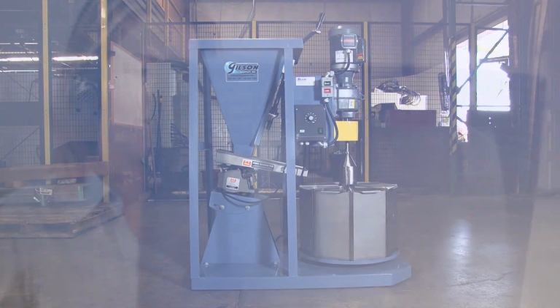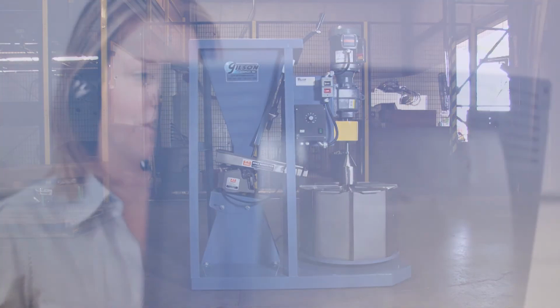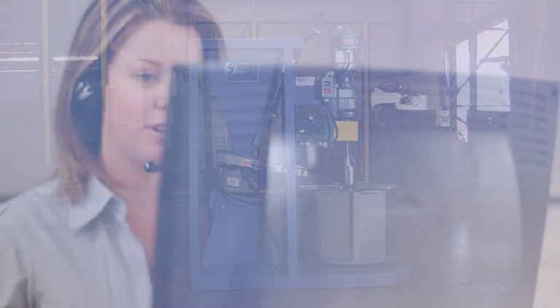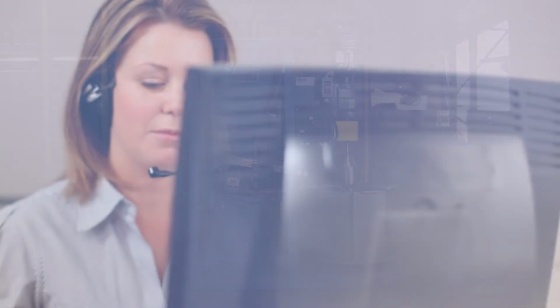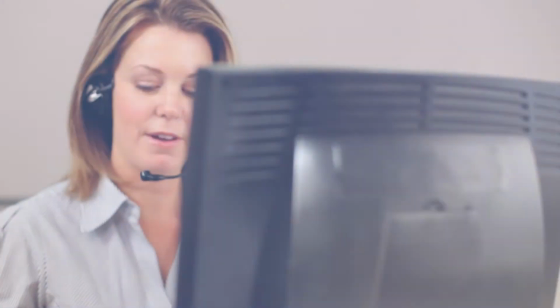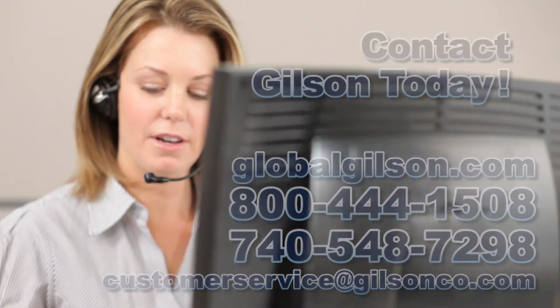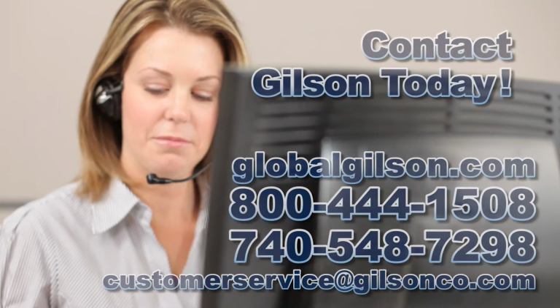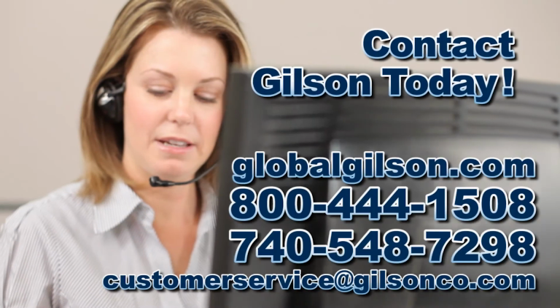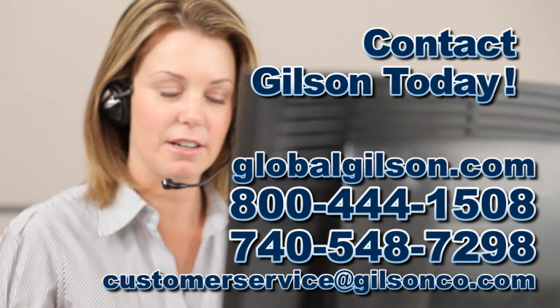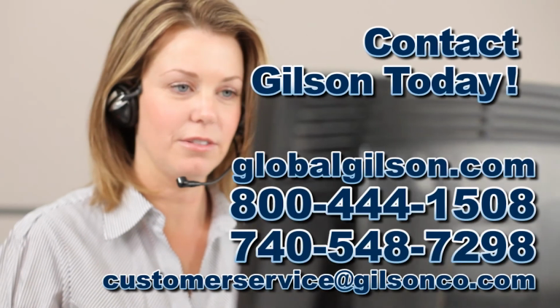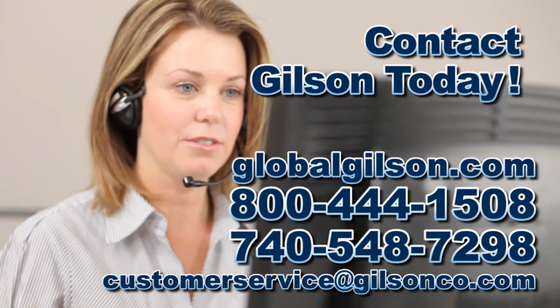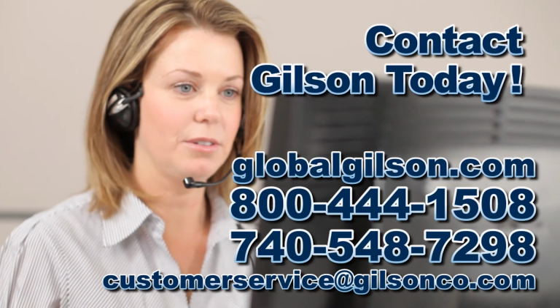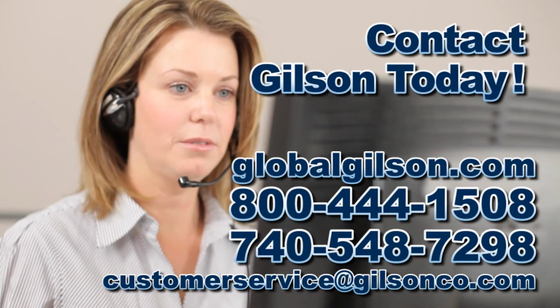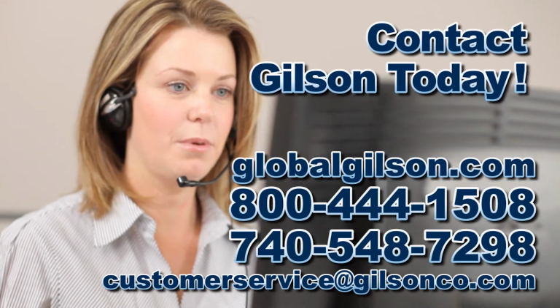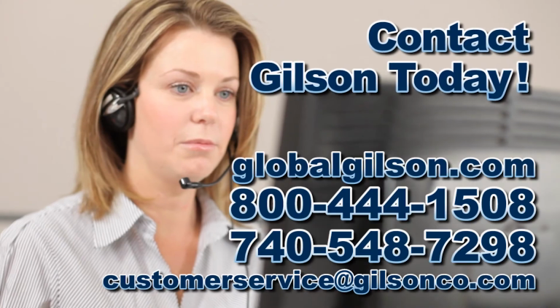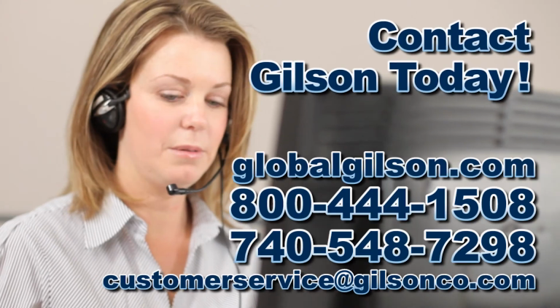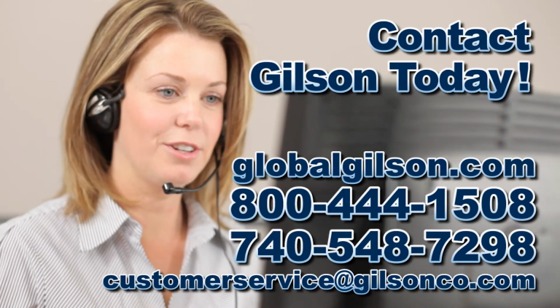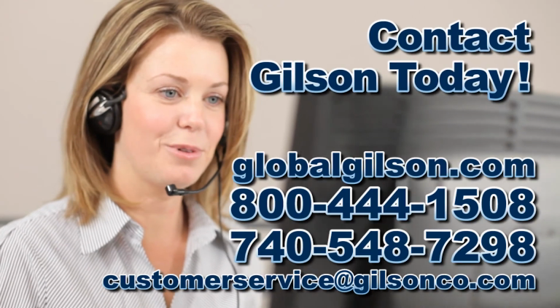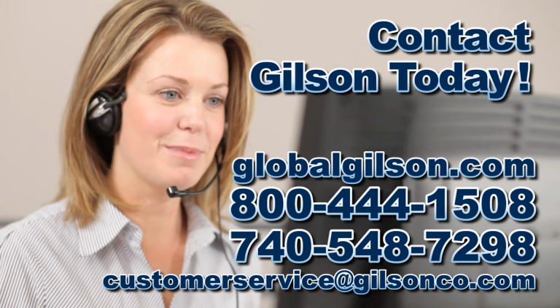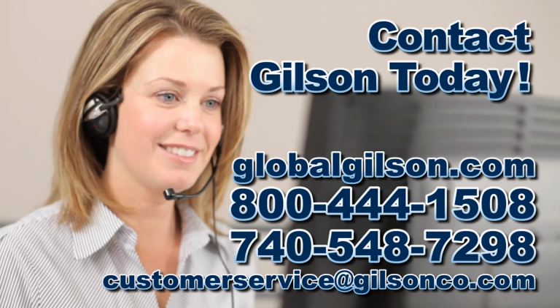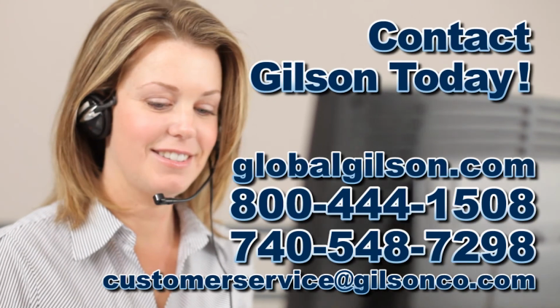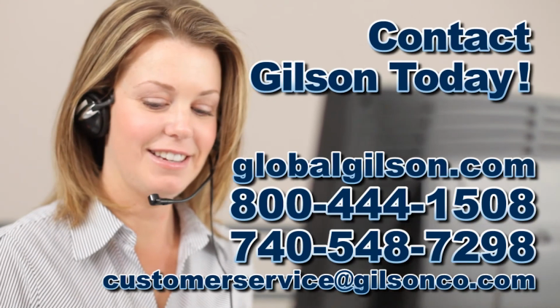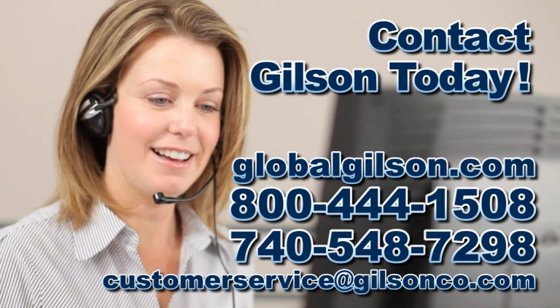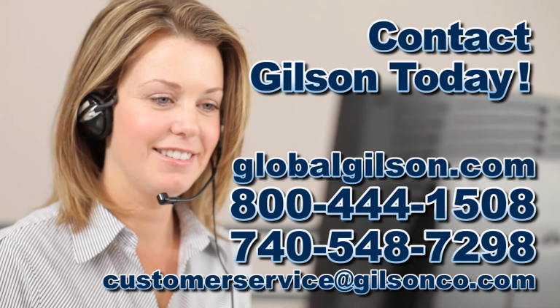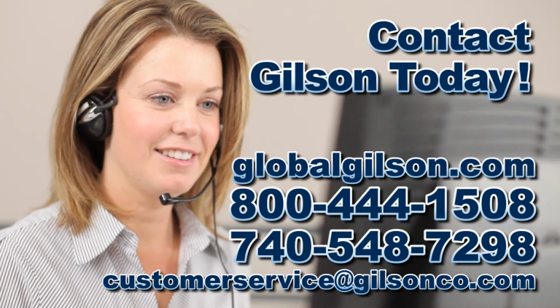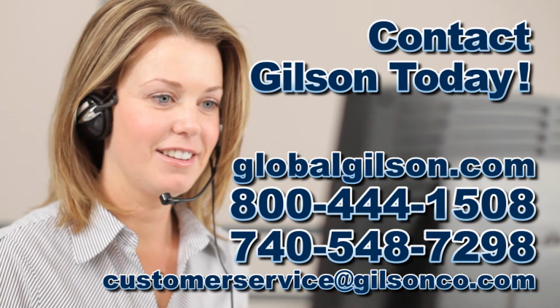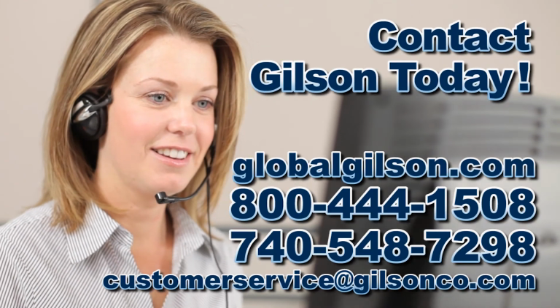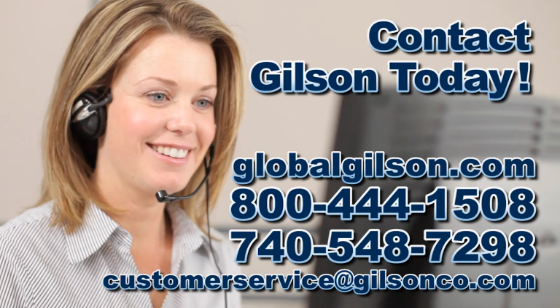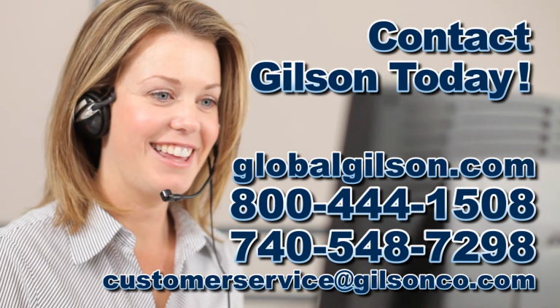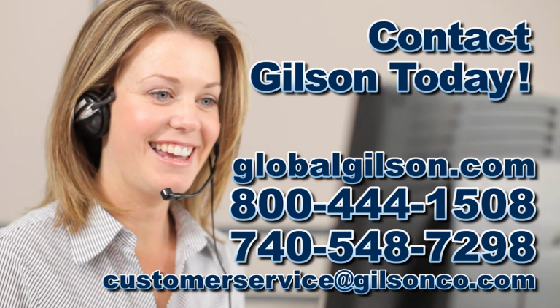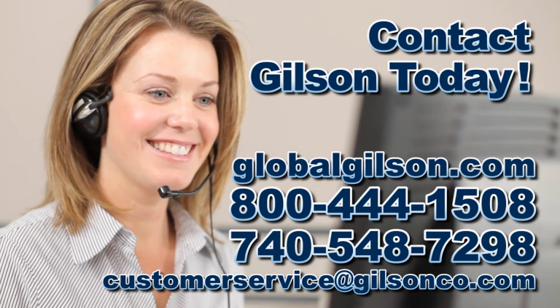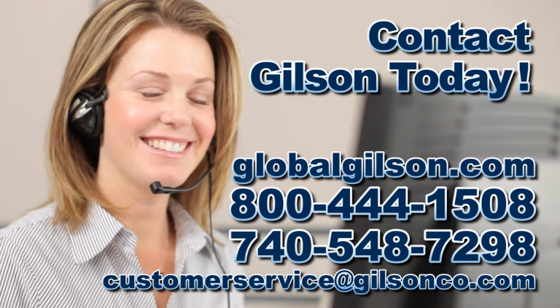For any questions about spinning Rifflers or sample dividing, please contact the Gilson Technical Support Team.